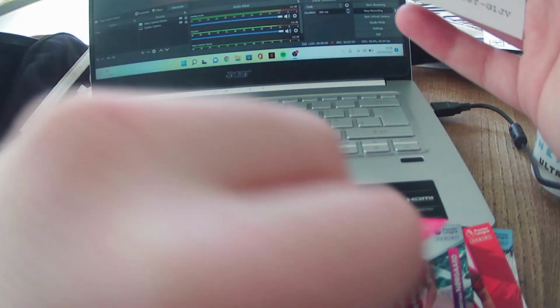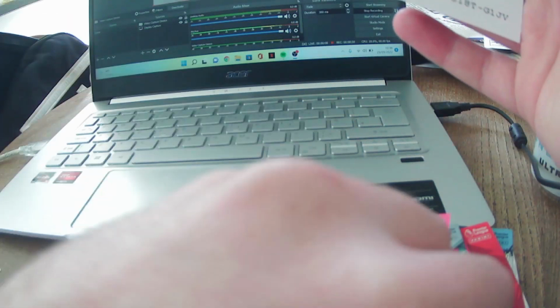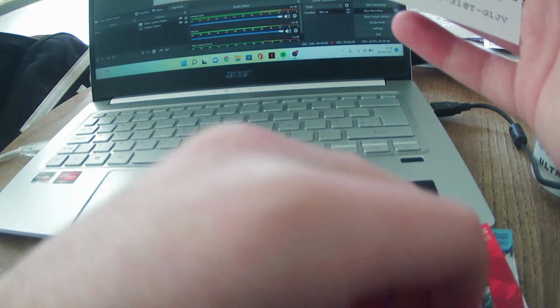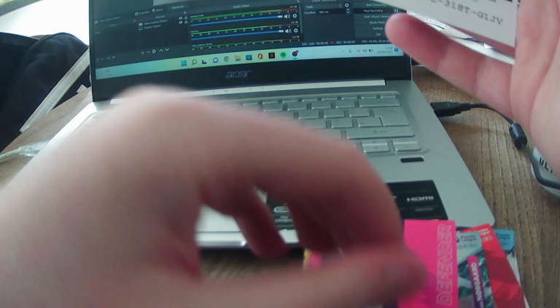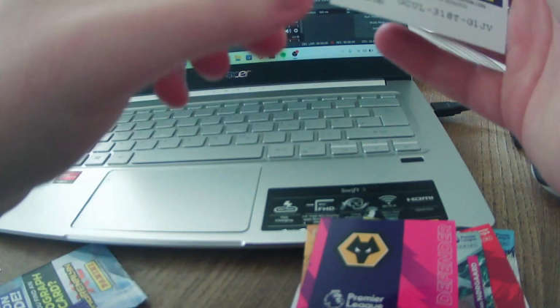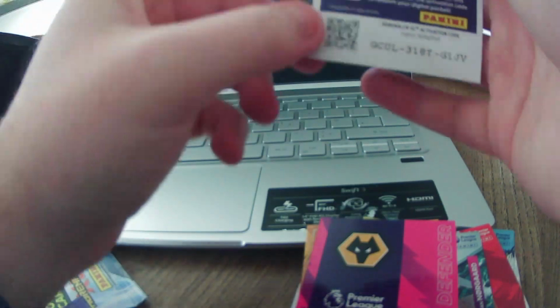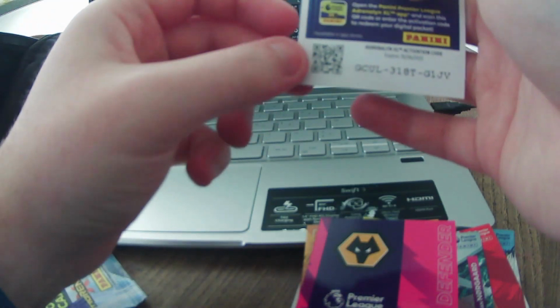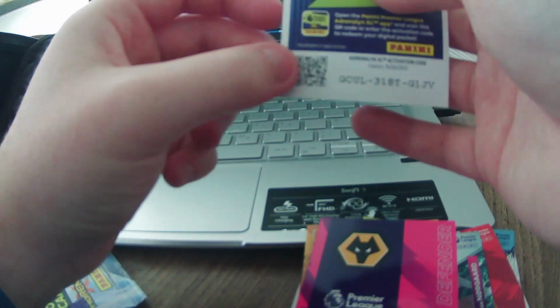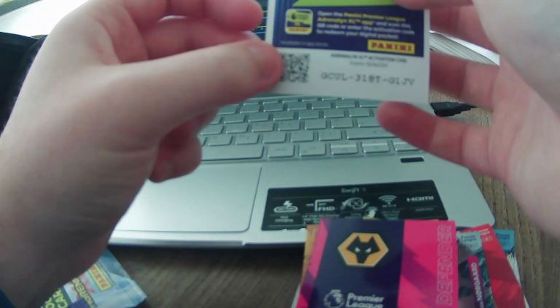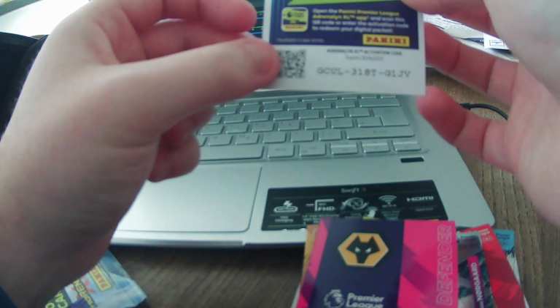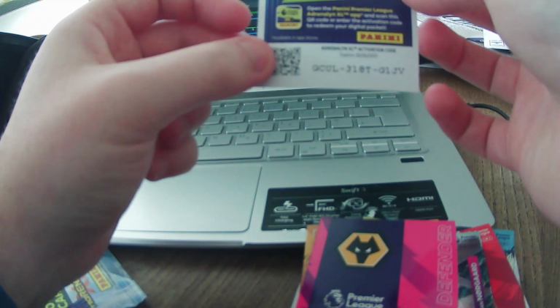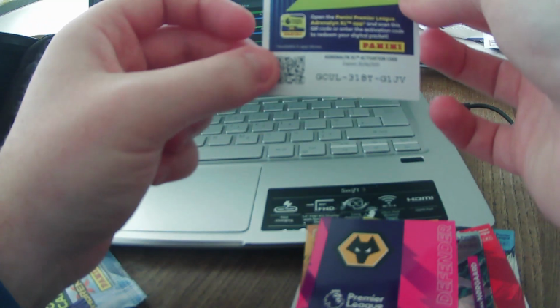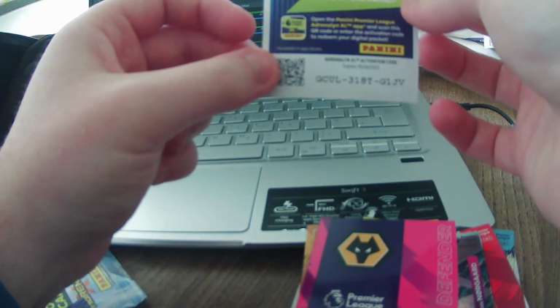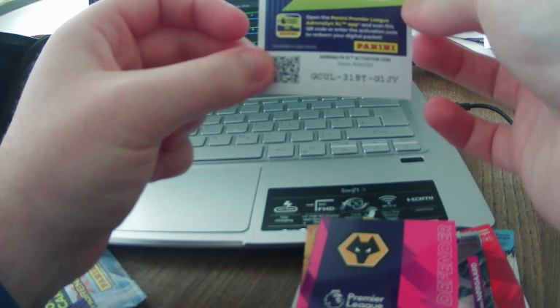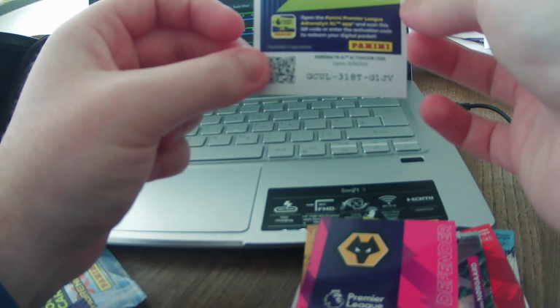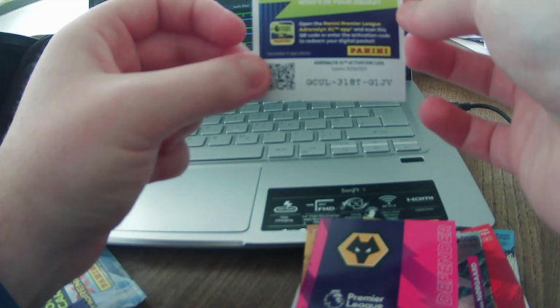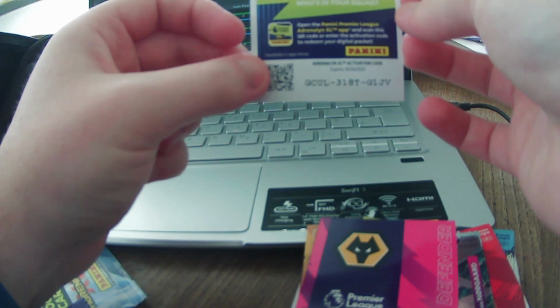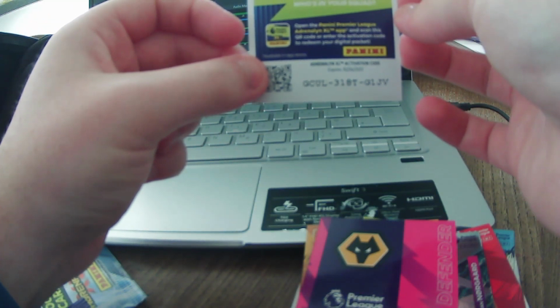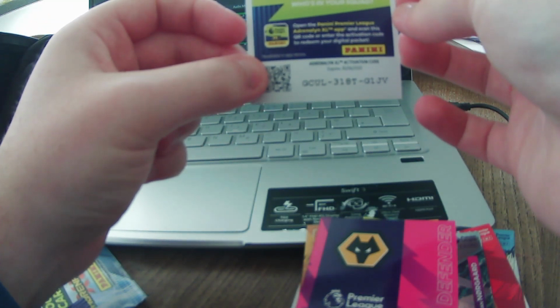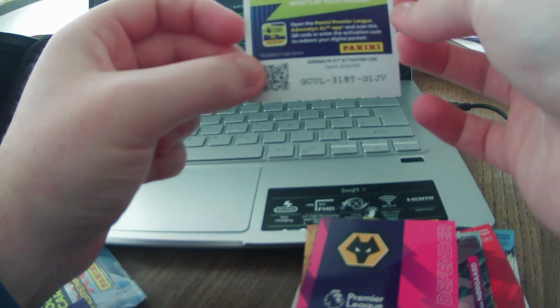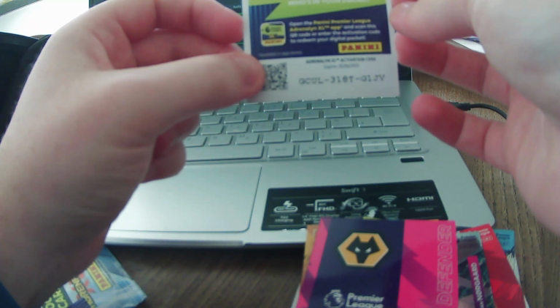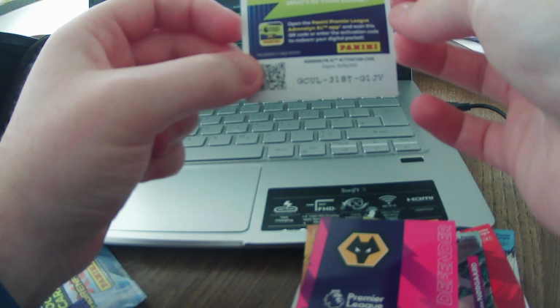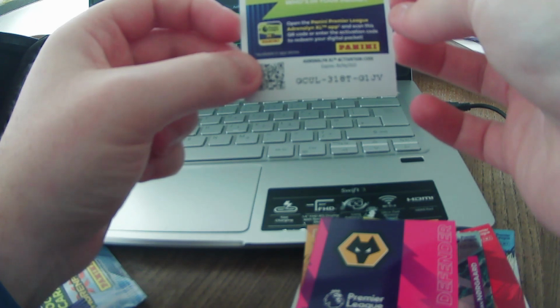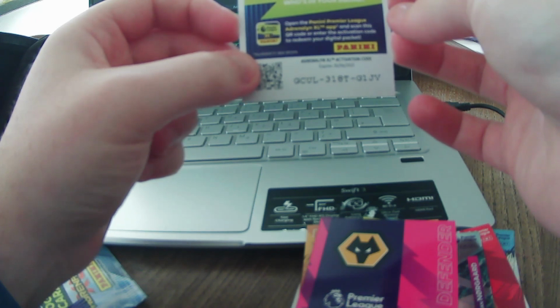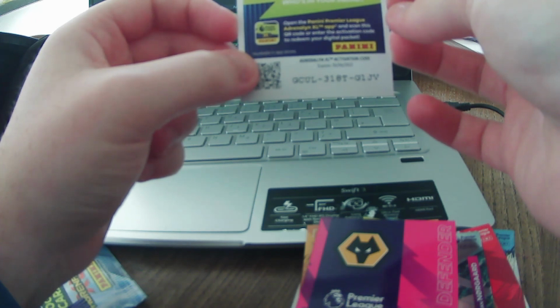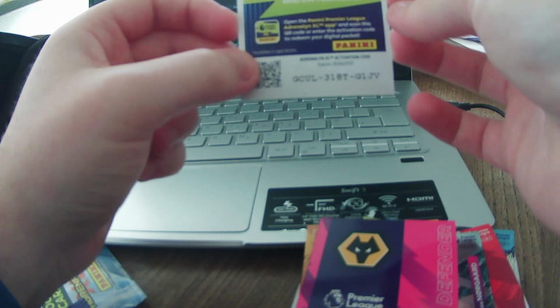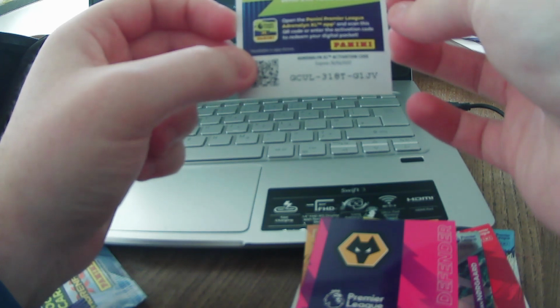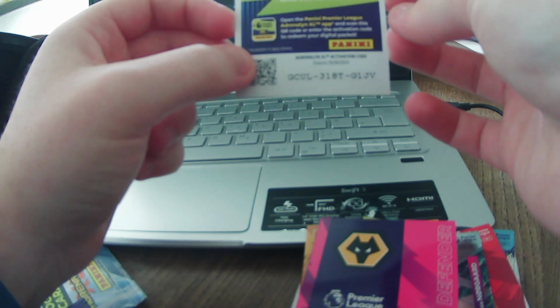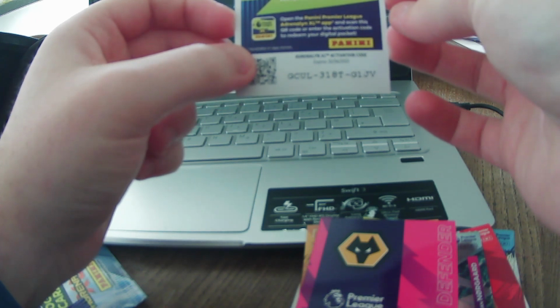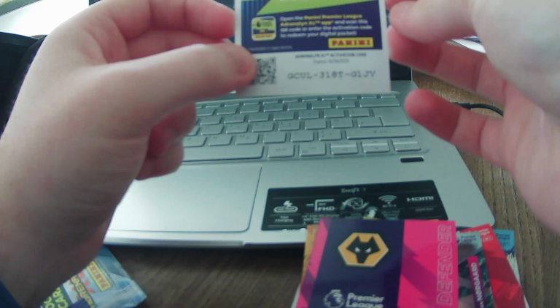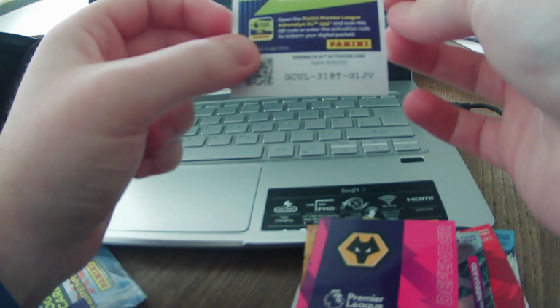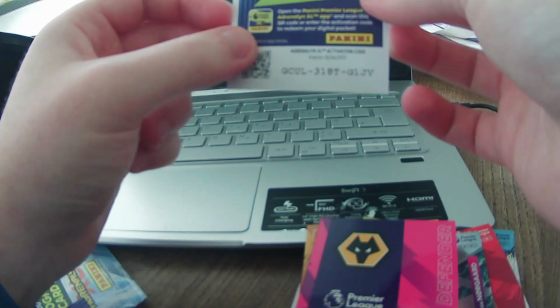The code reads: G for George, C-U-L, 3-1-8-T, G for George, 1-J-V.